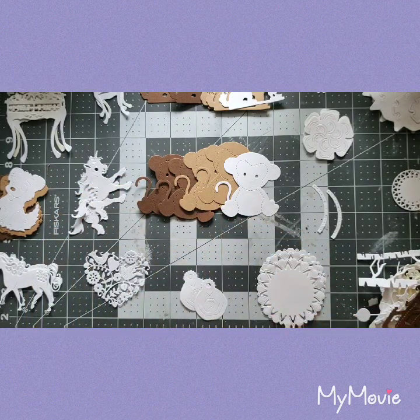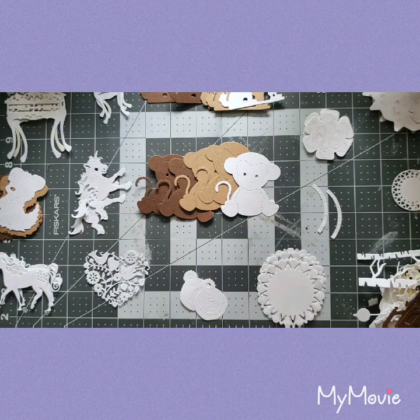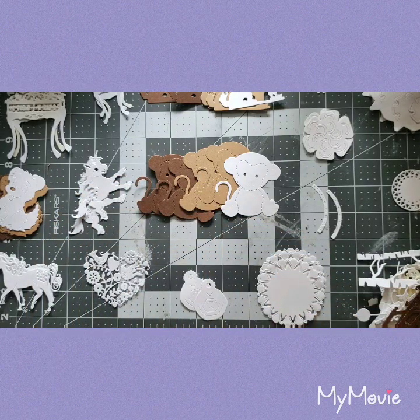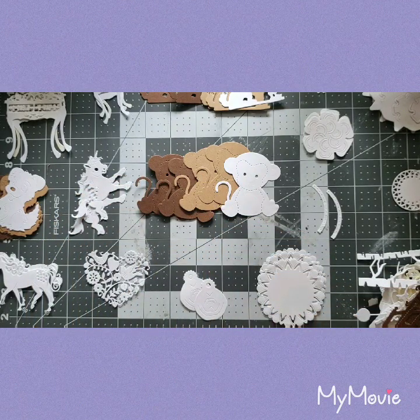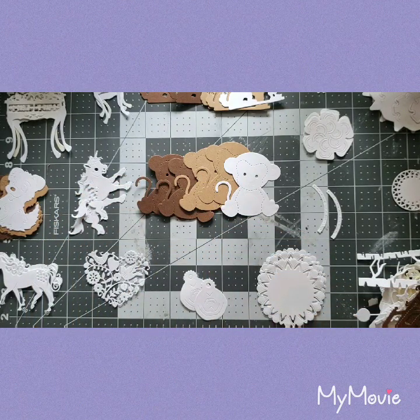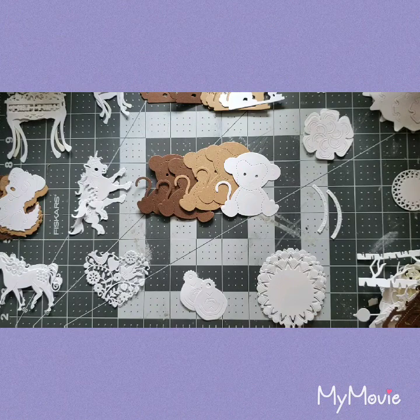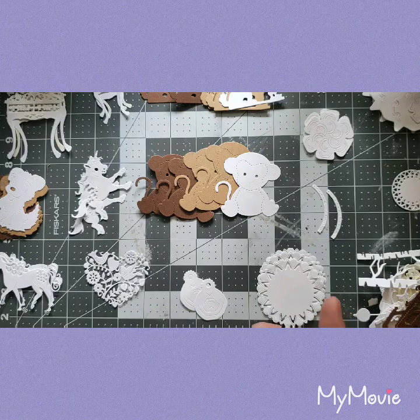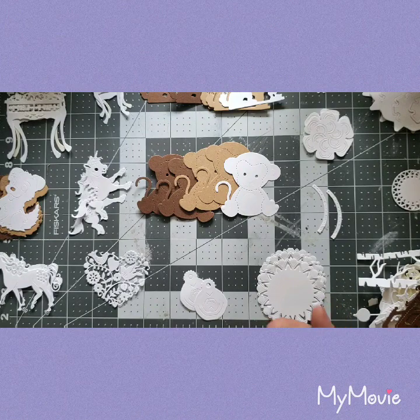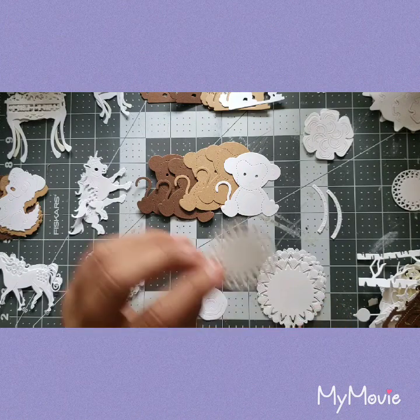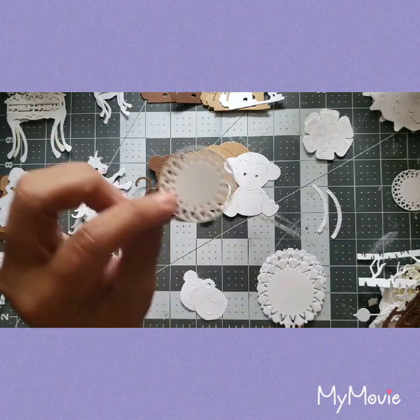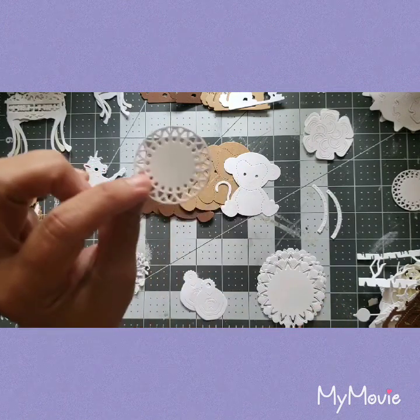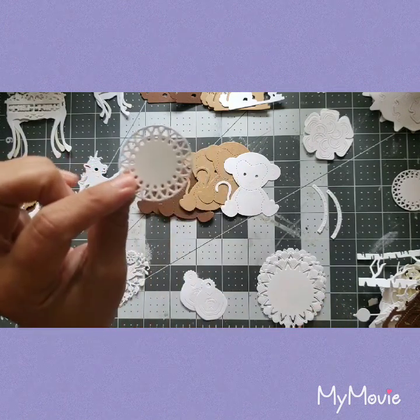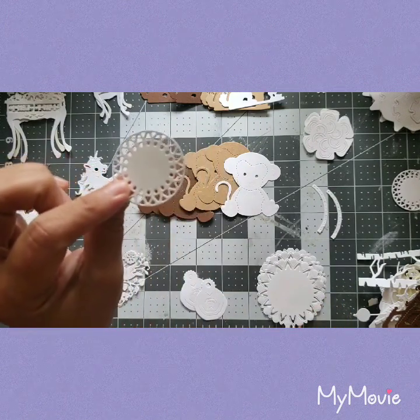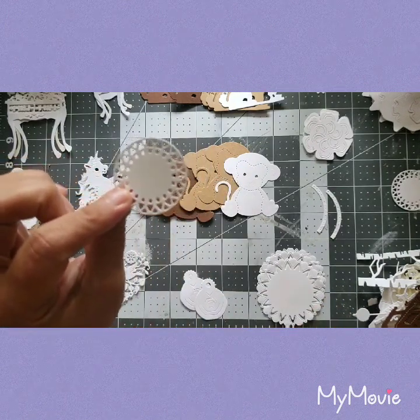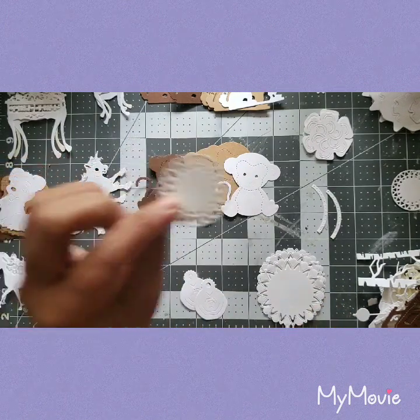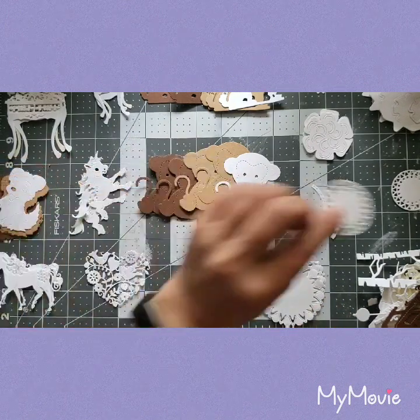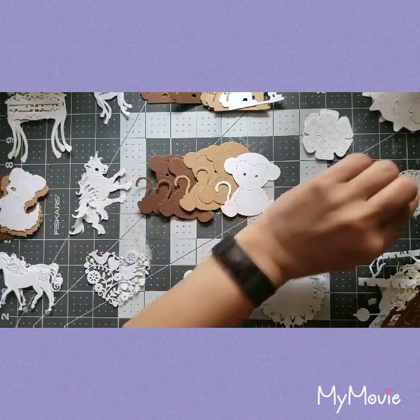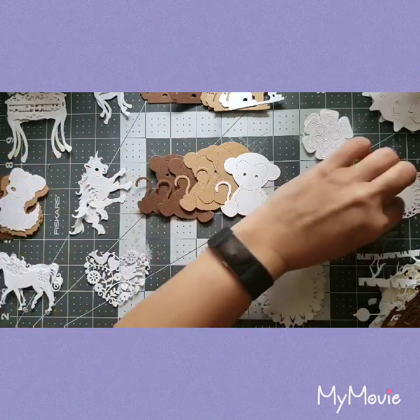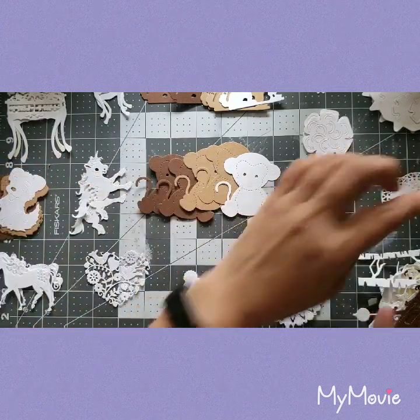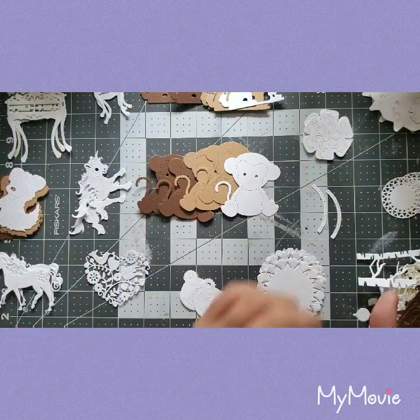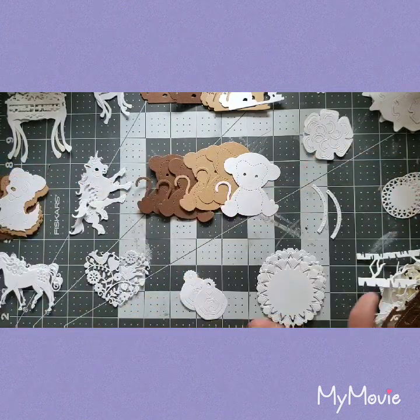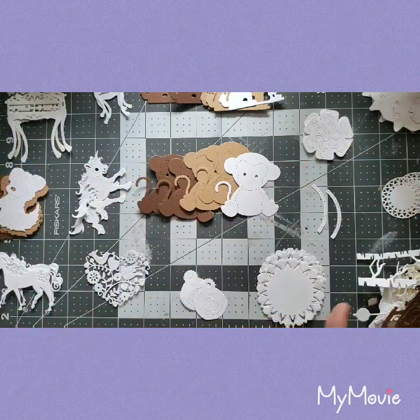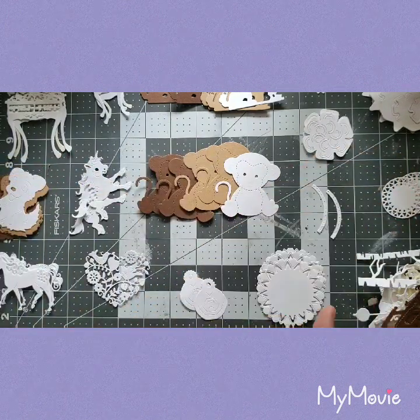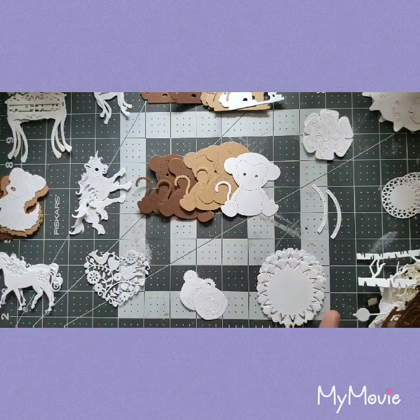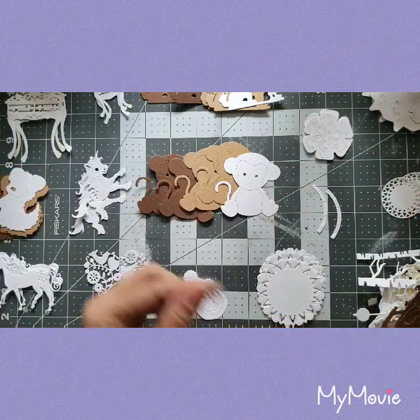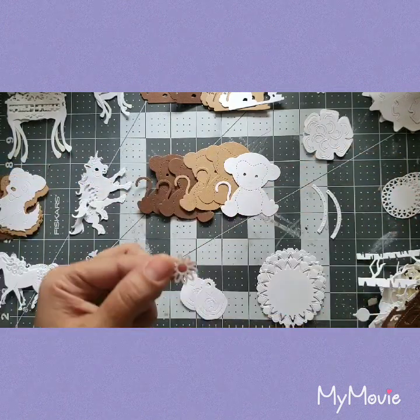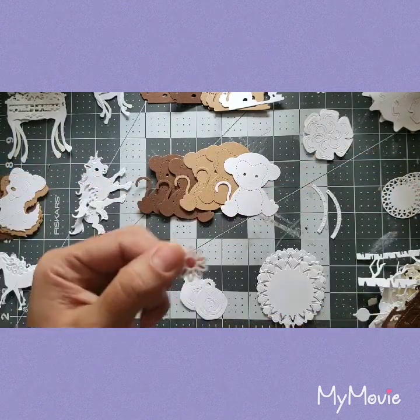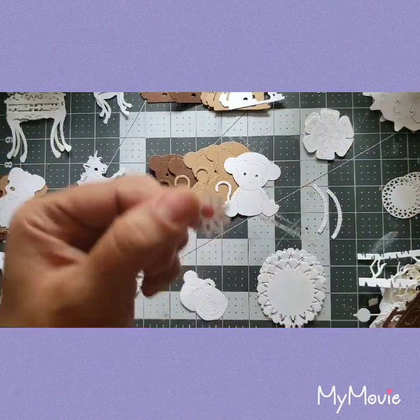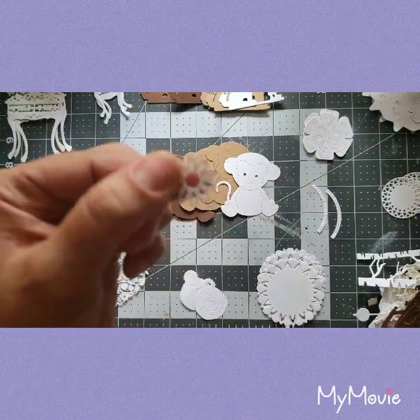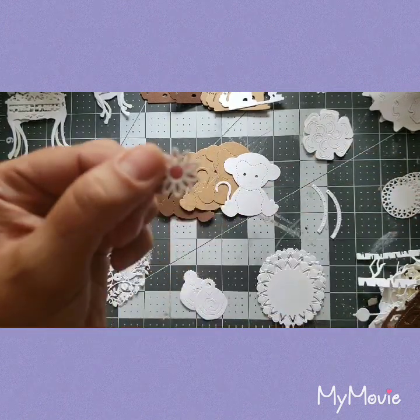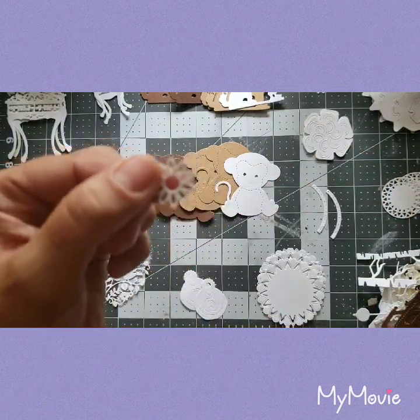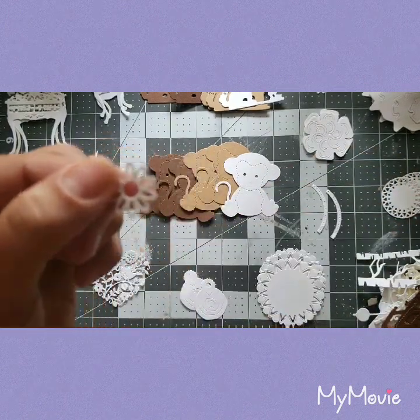Here's another one — put that over there, it's a little flower.